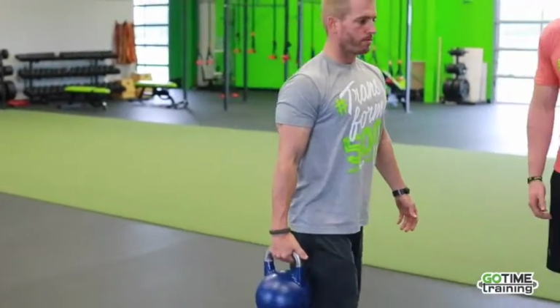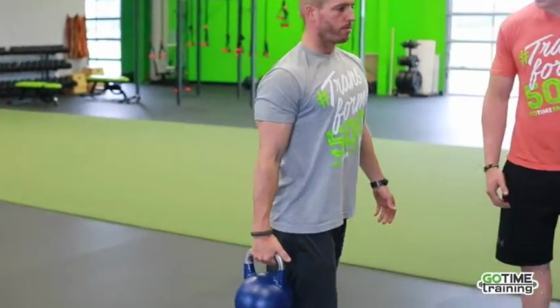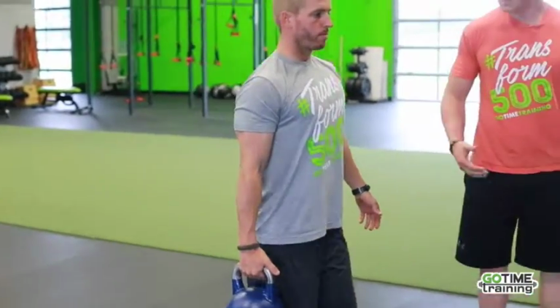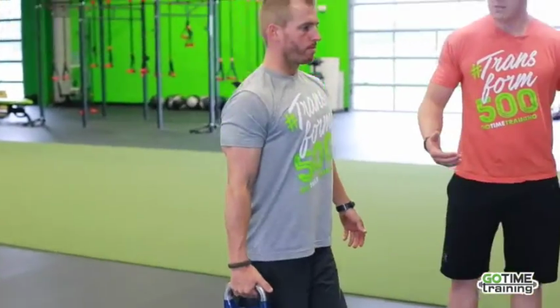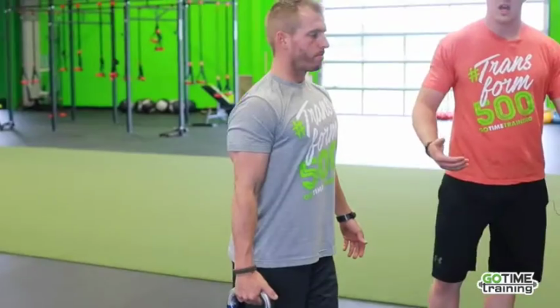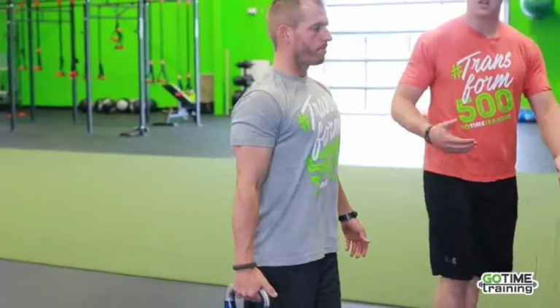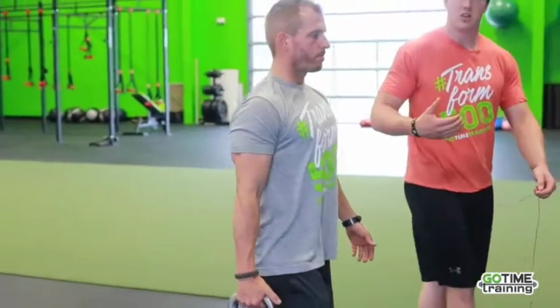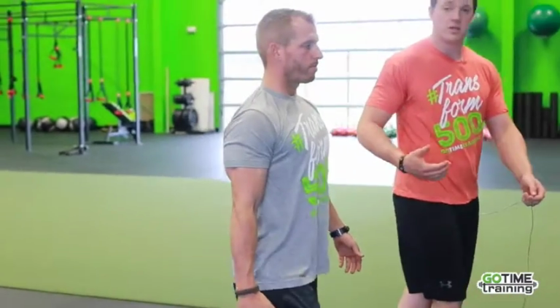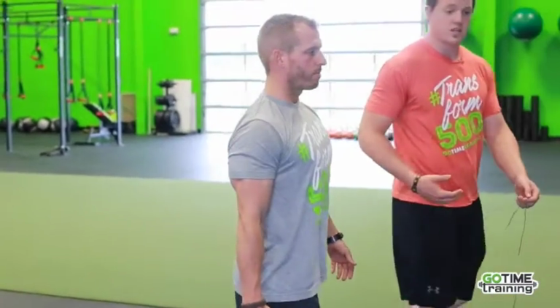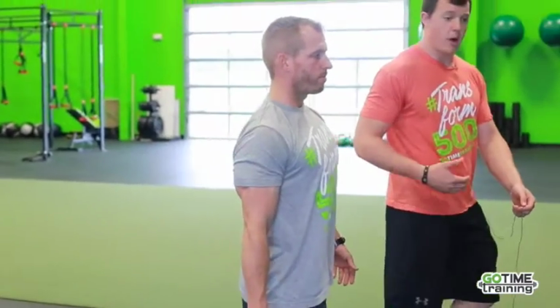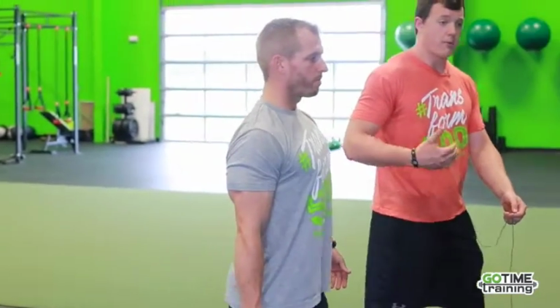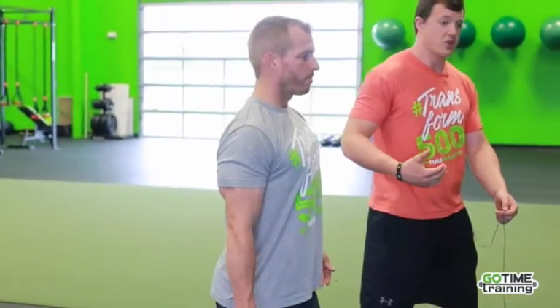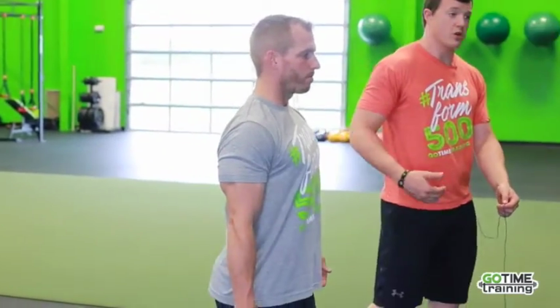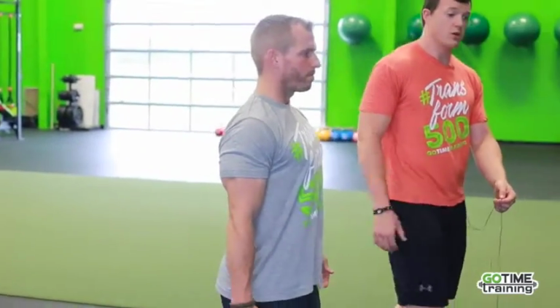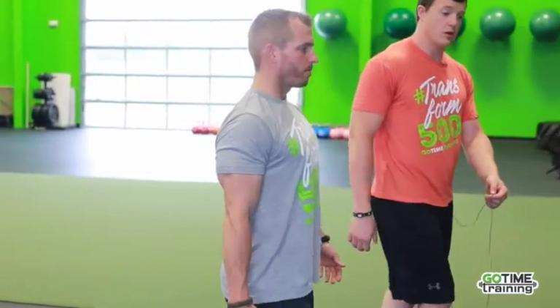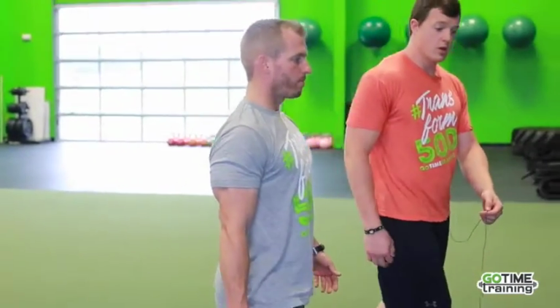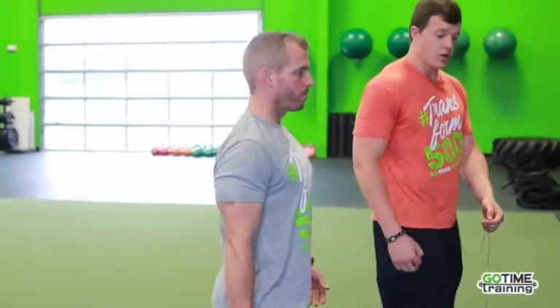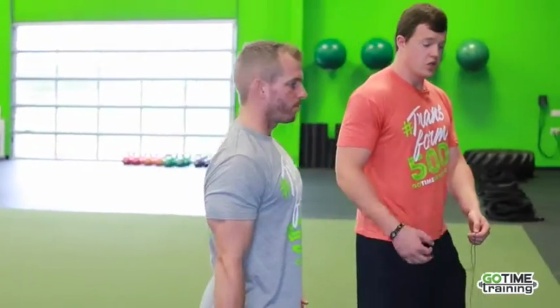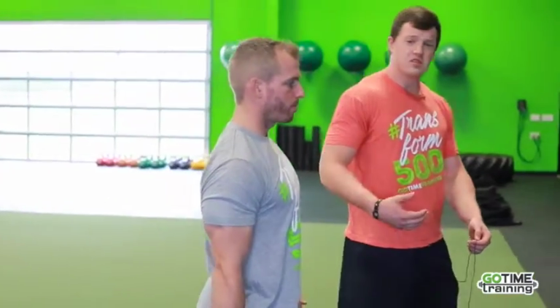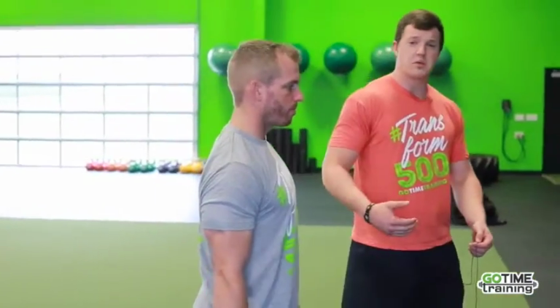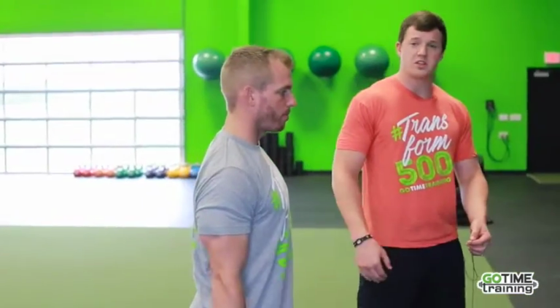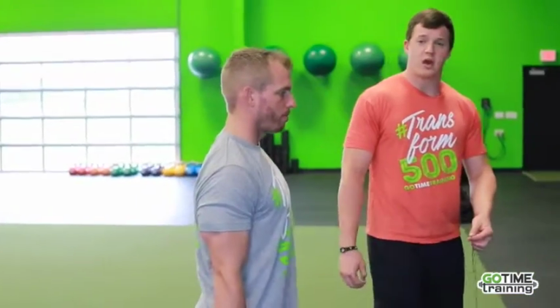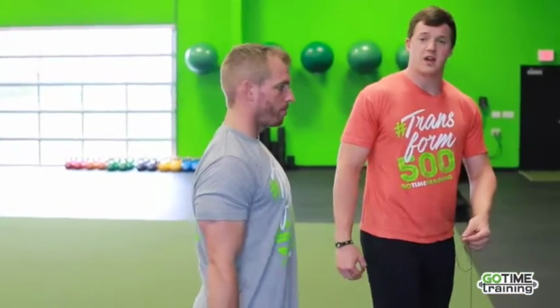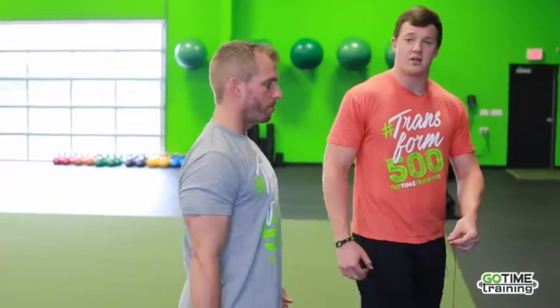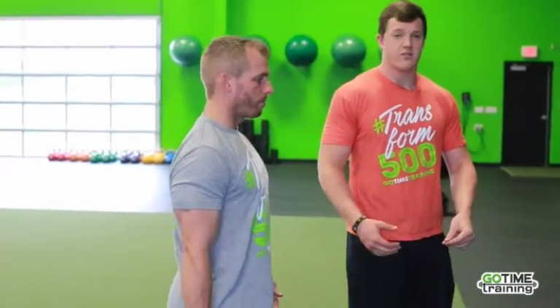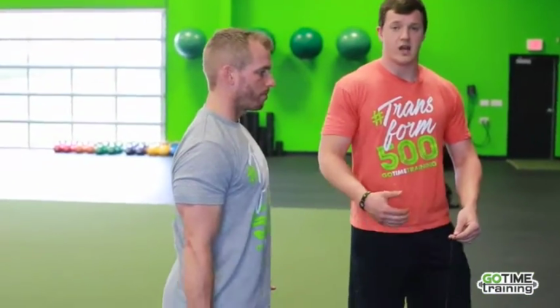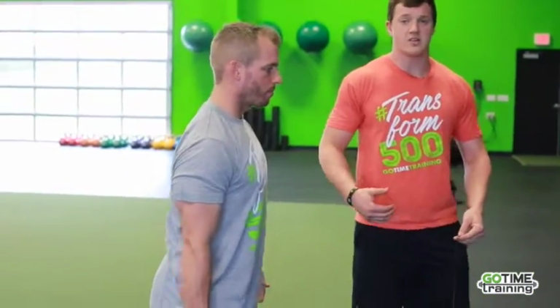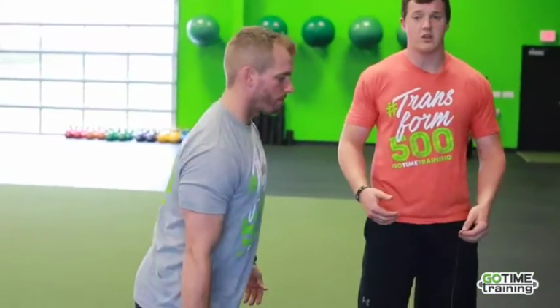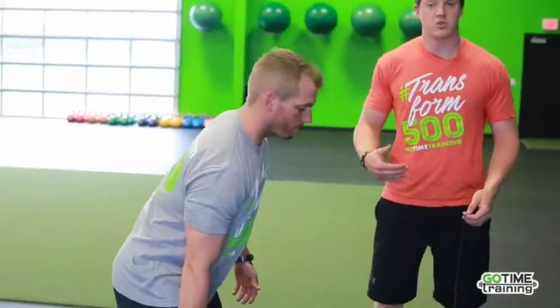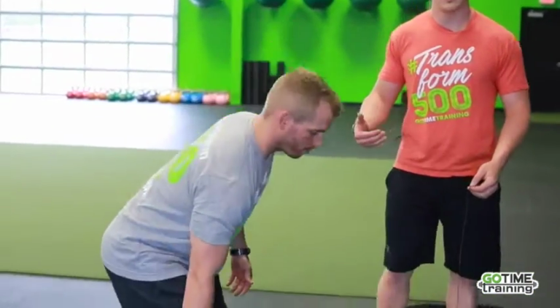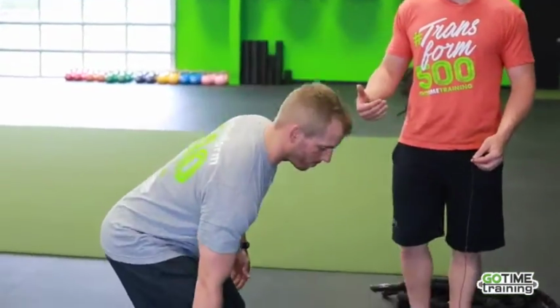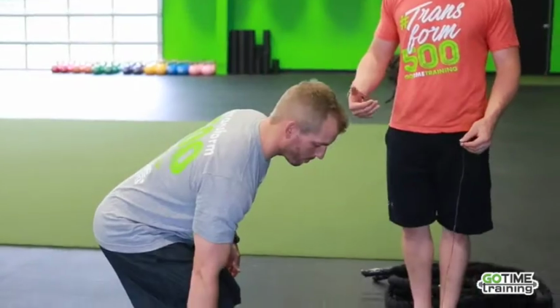The weight is offset and he still maintains proper posture. He'll do a set with his right side, and for the next set he'll switch to the left.